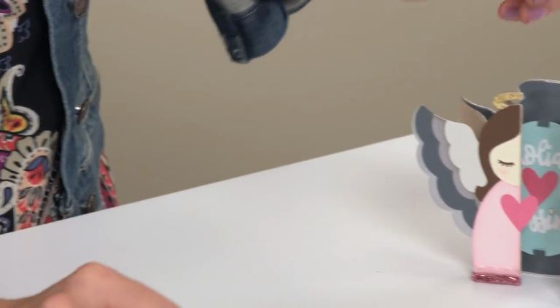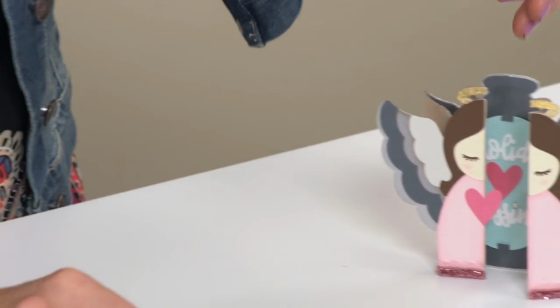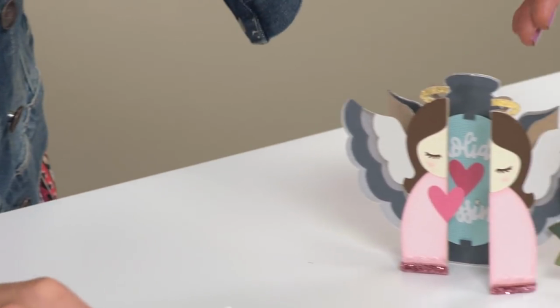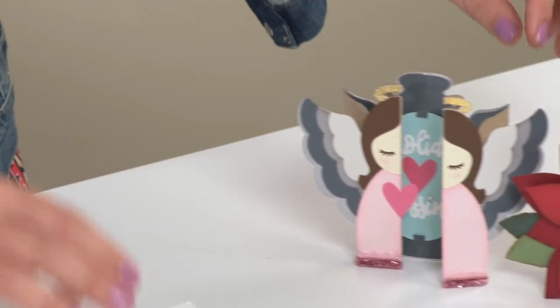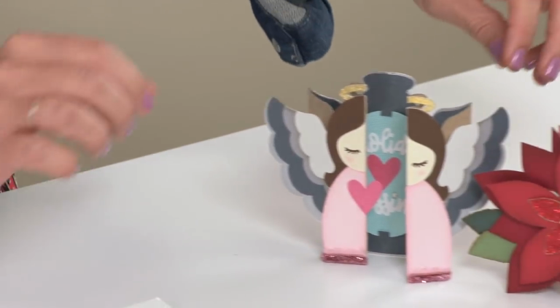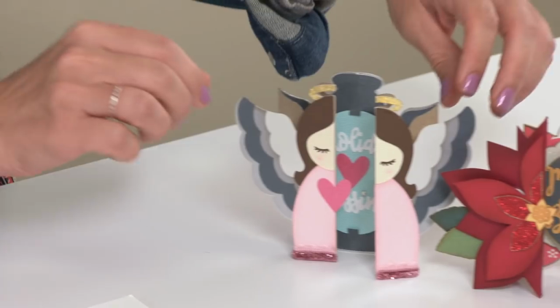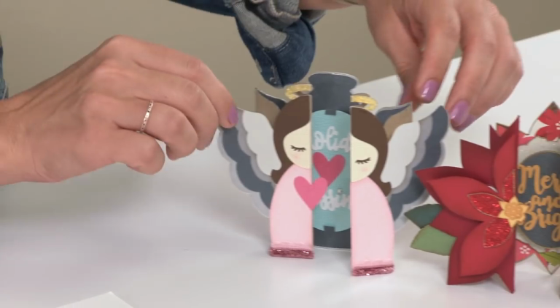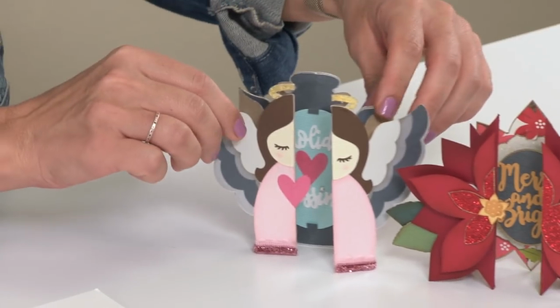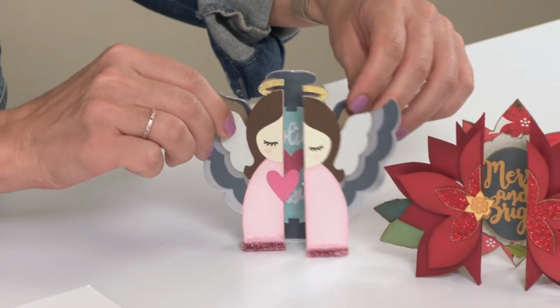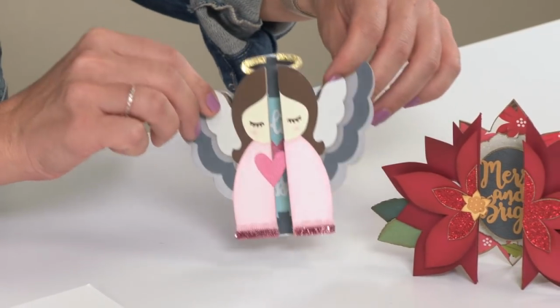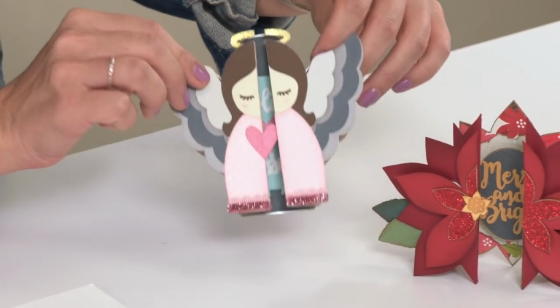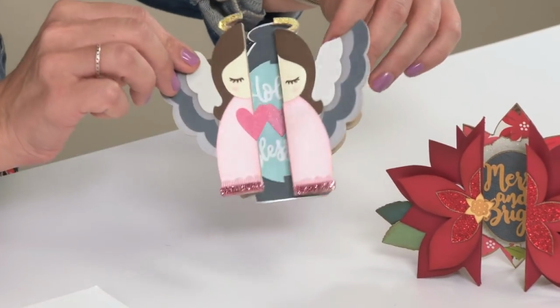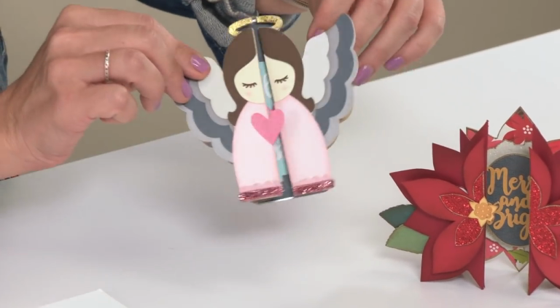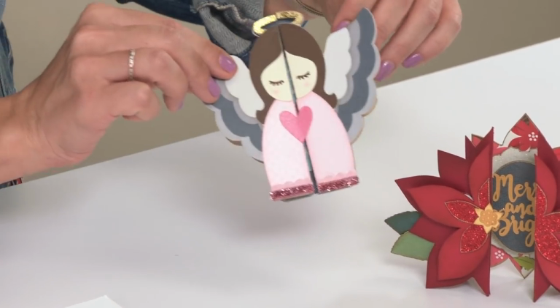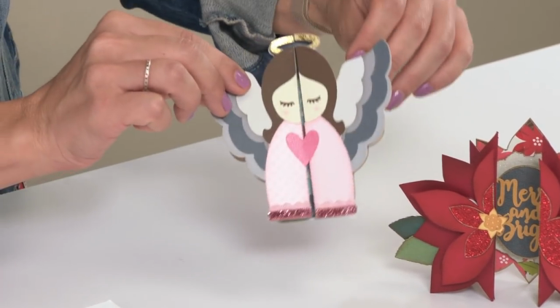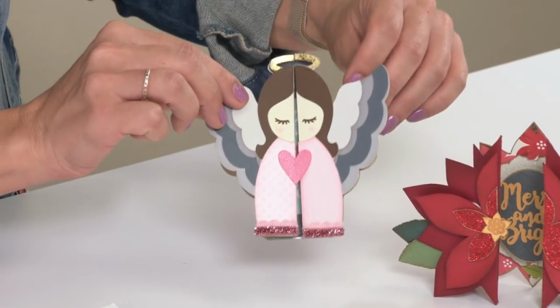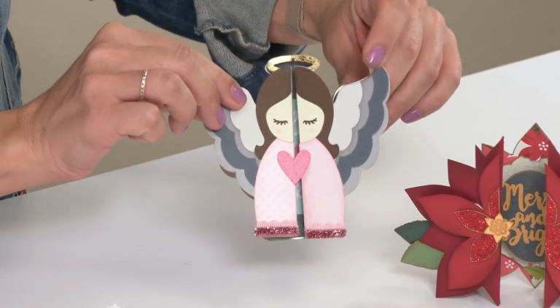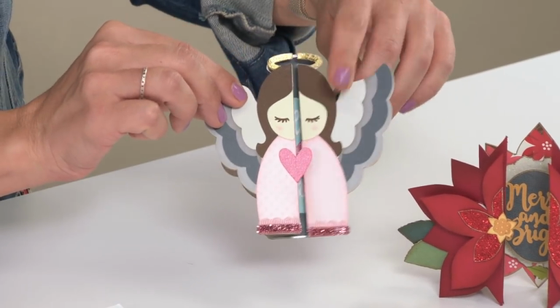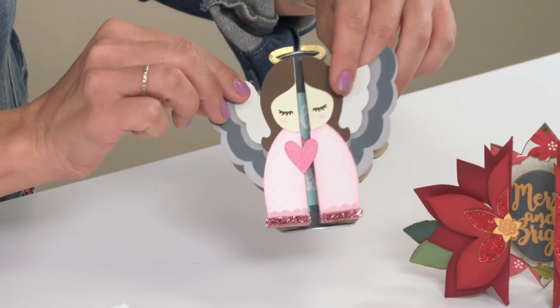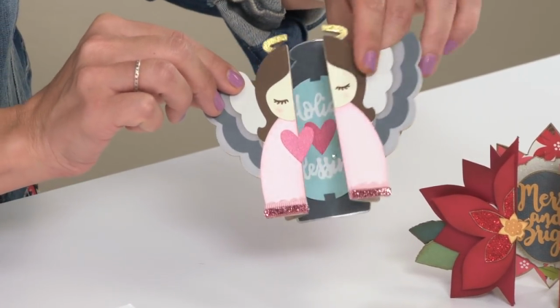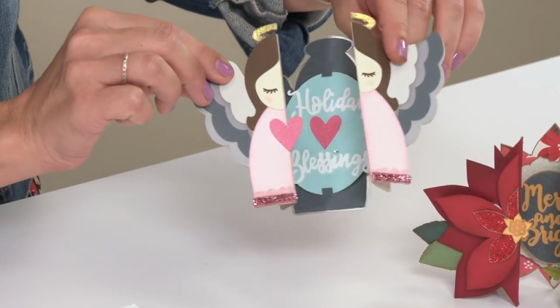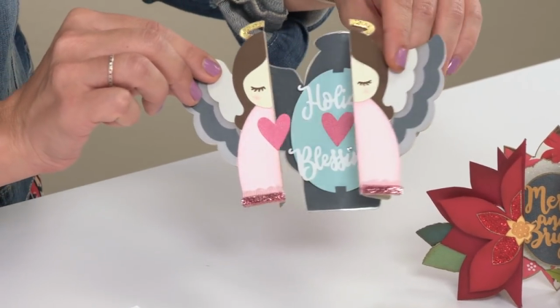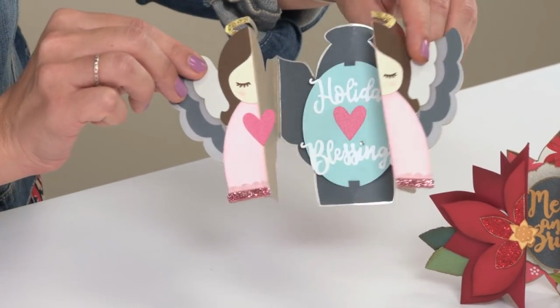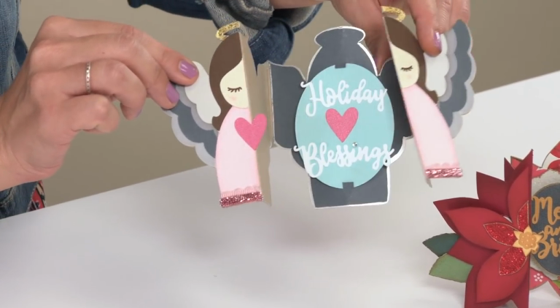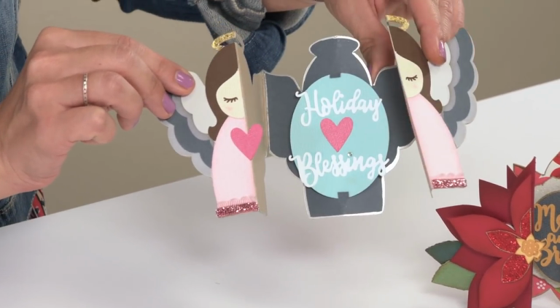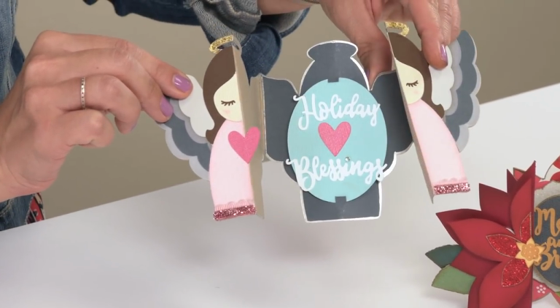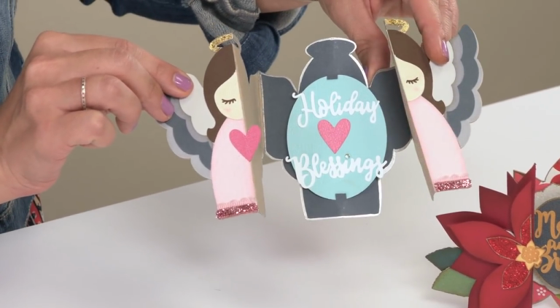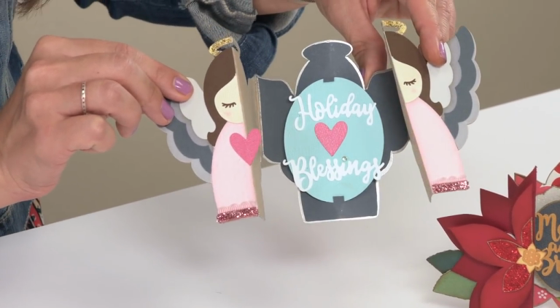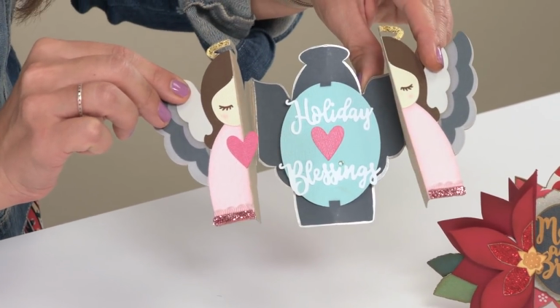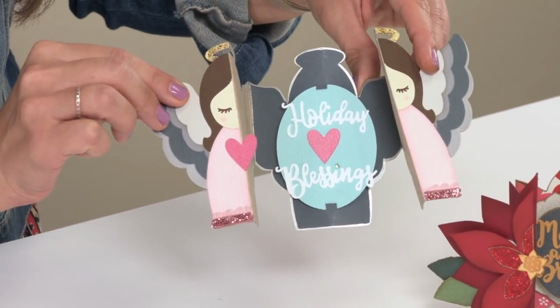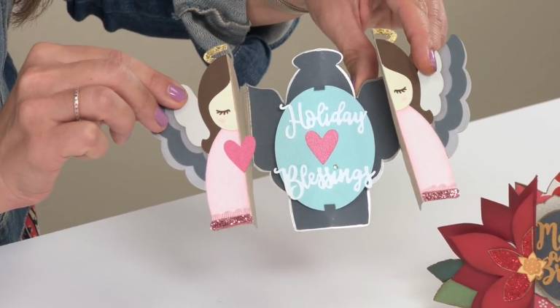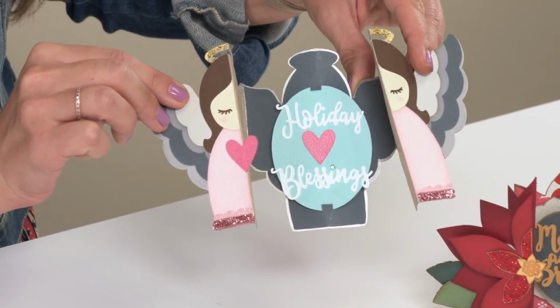Next up is this cute little angel, and she opens up to reveal the phrase, Holiday Blessings.